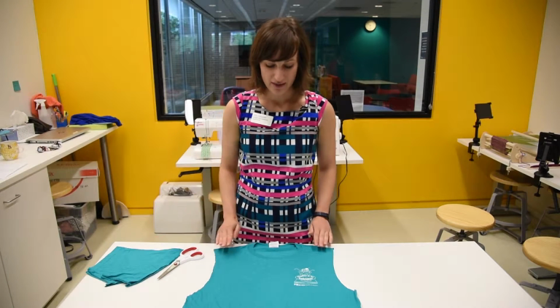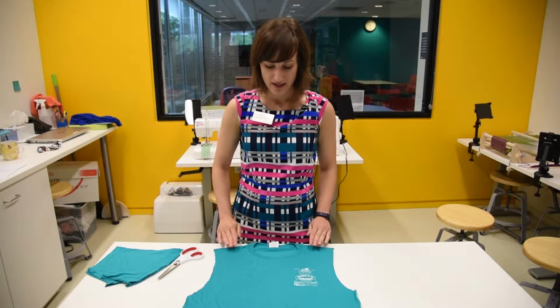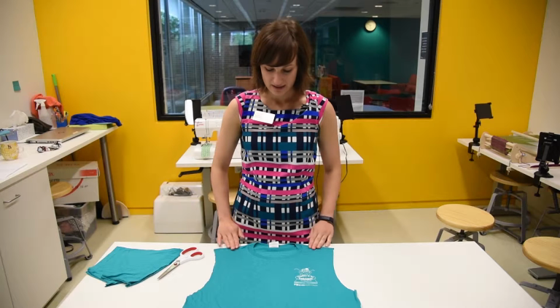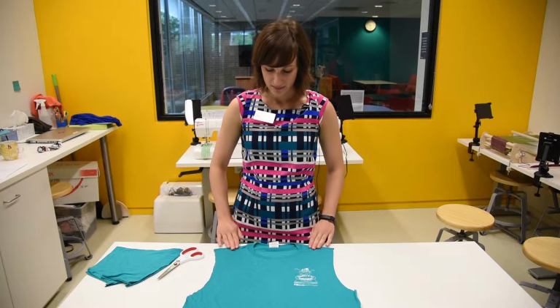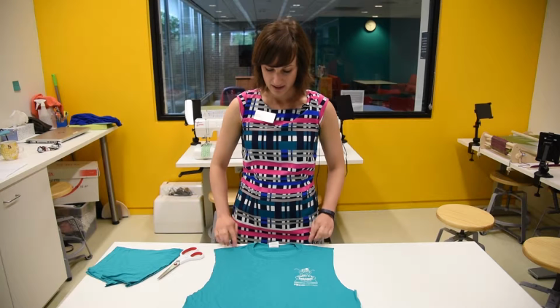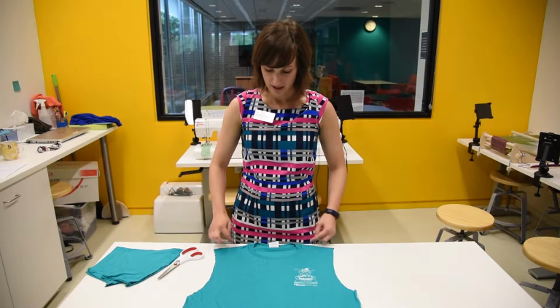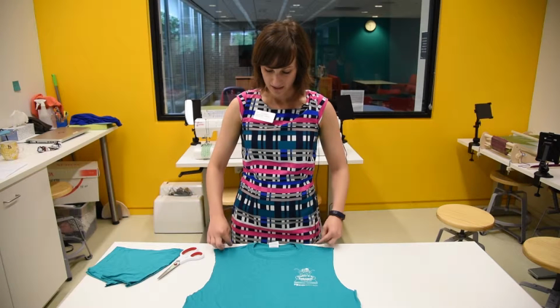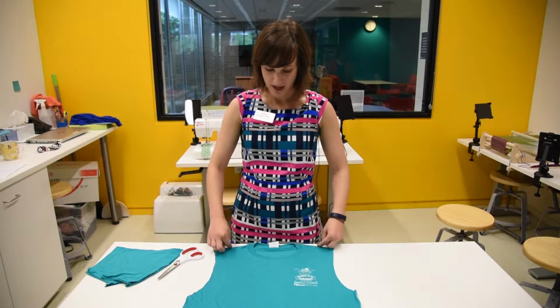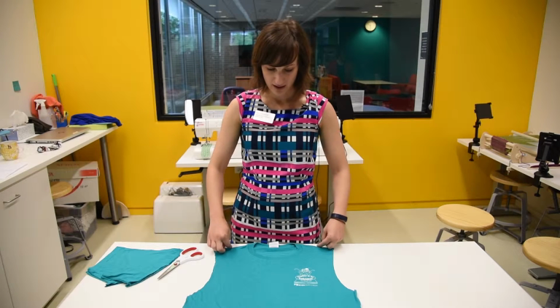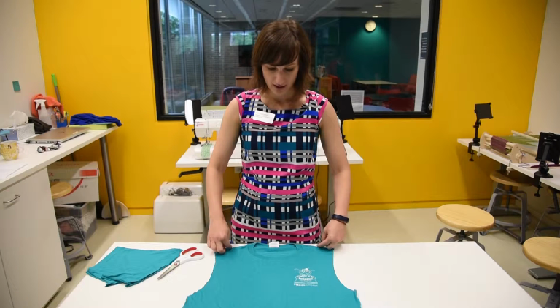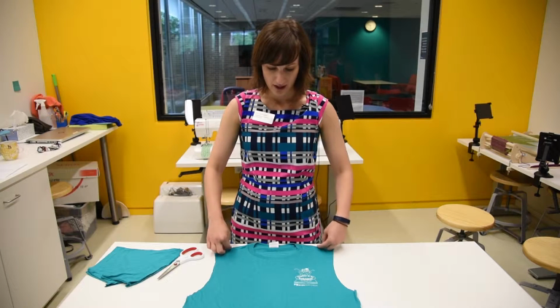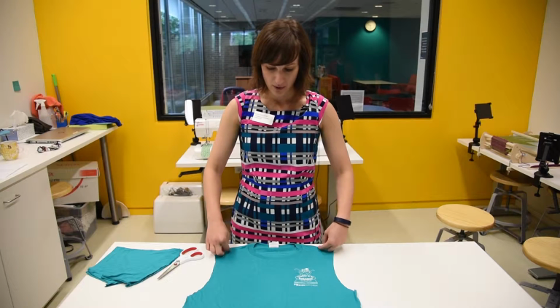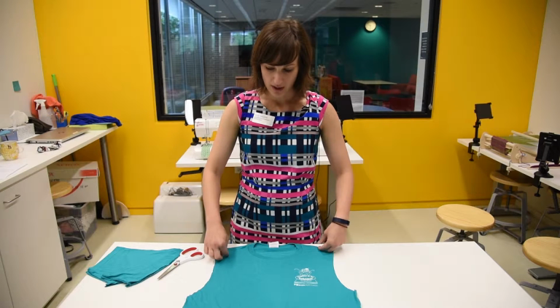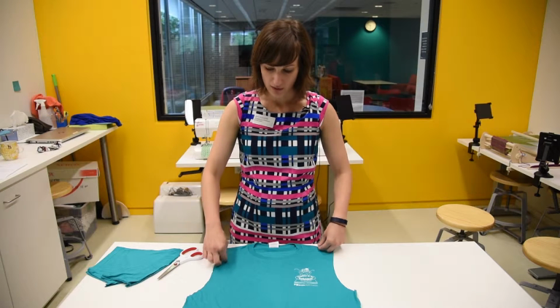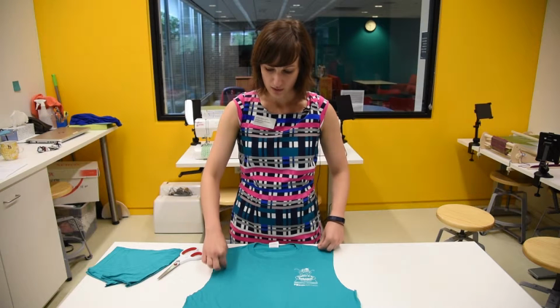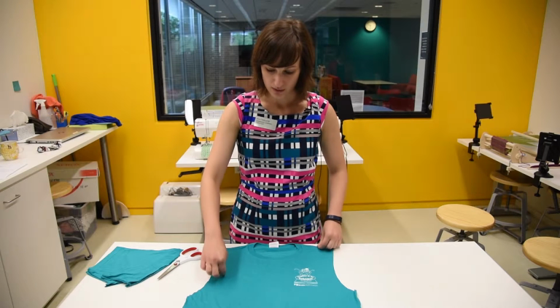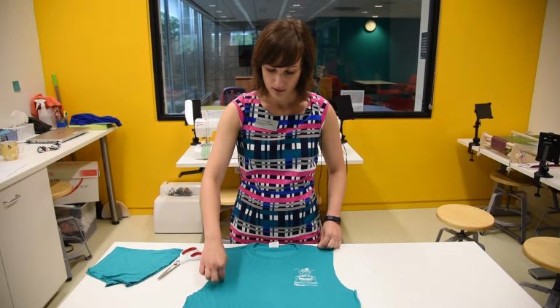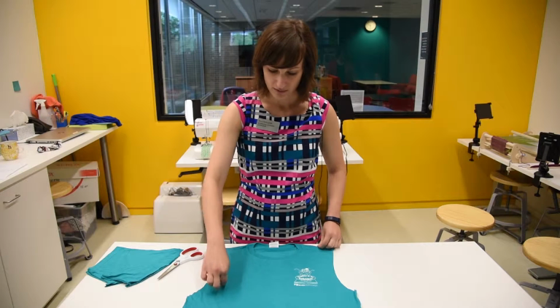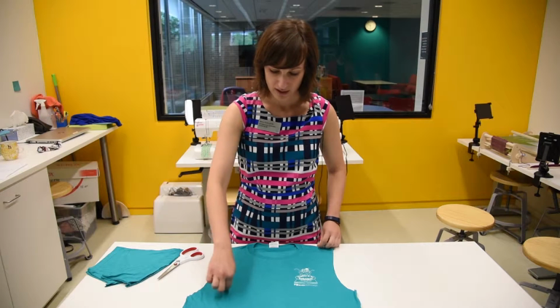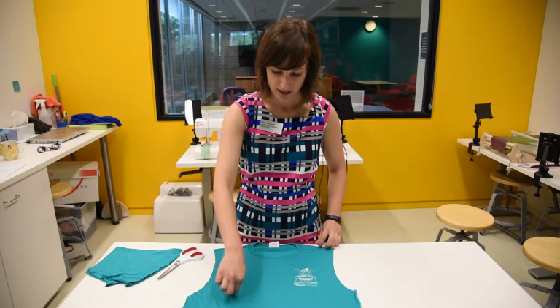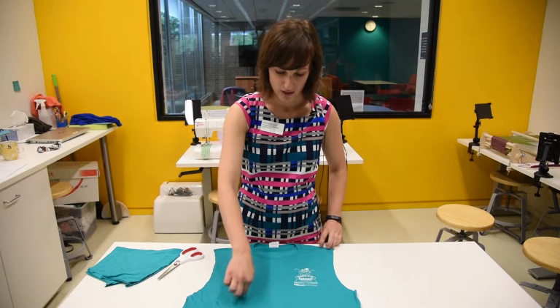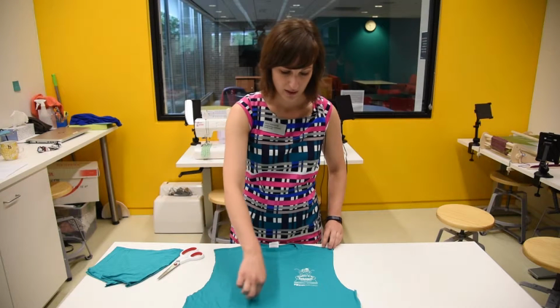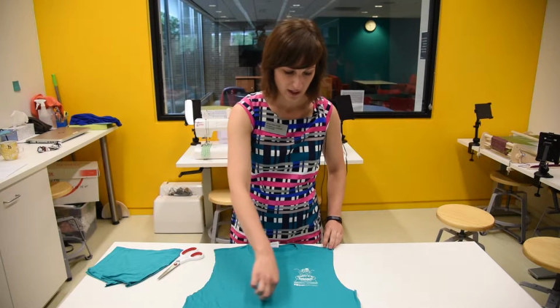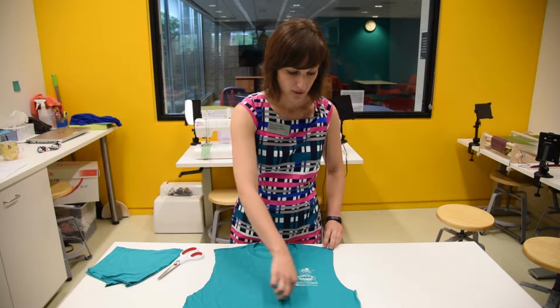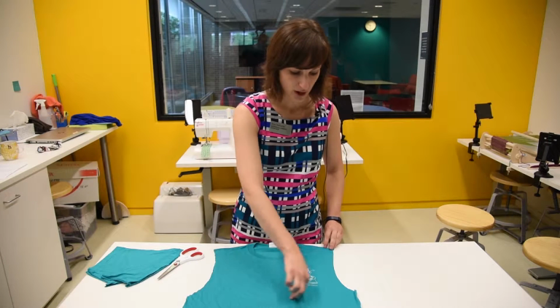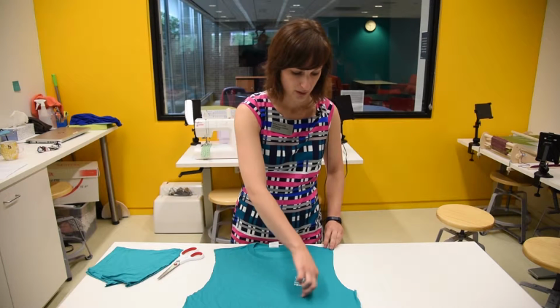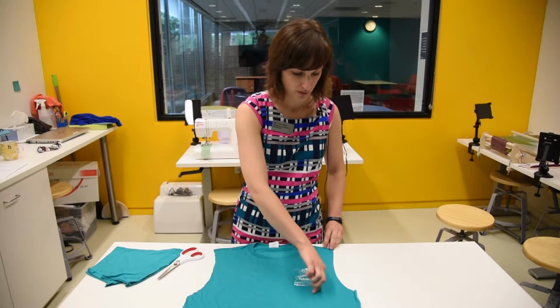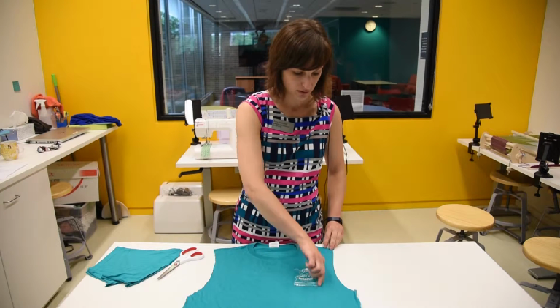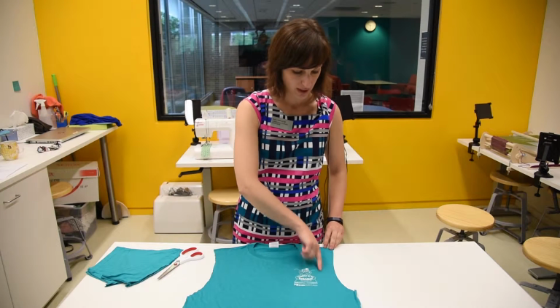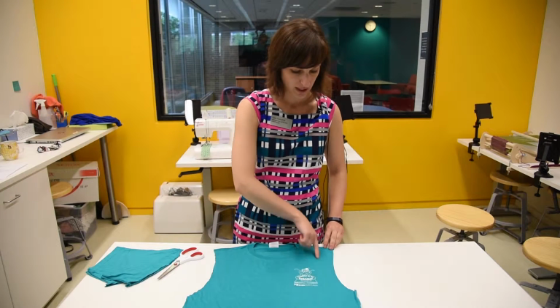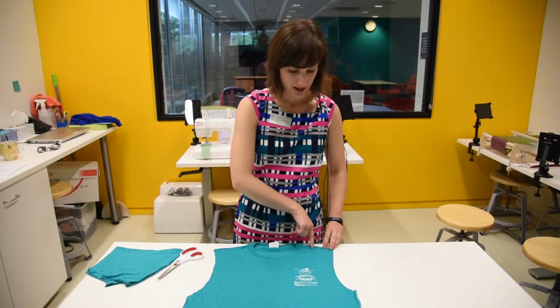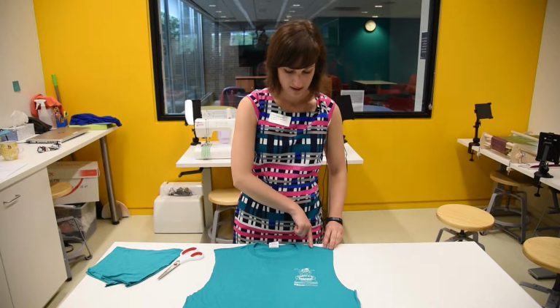The next step is to cut the neck, and we want the hole for the neck to align with the armhole, like that.